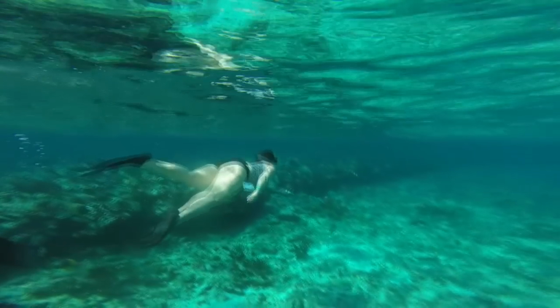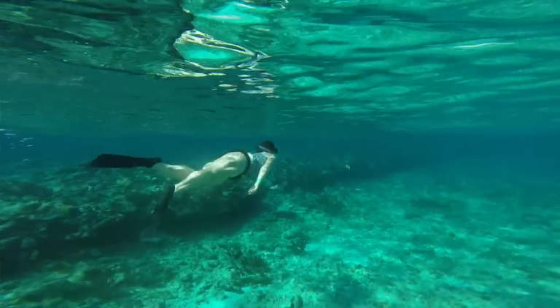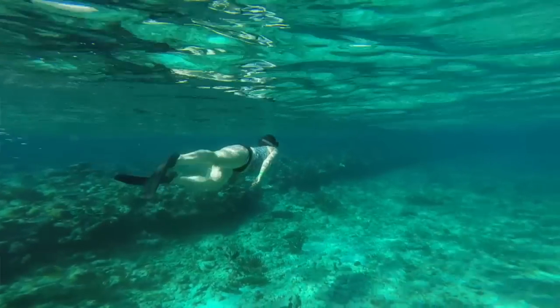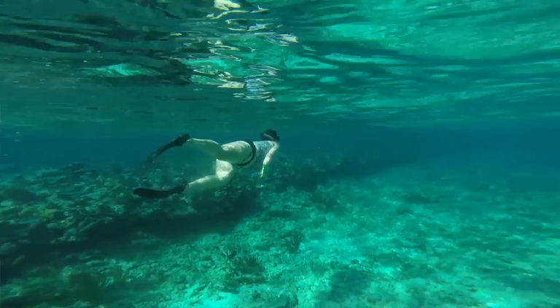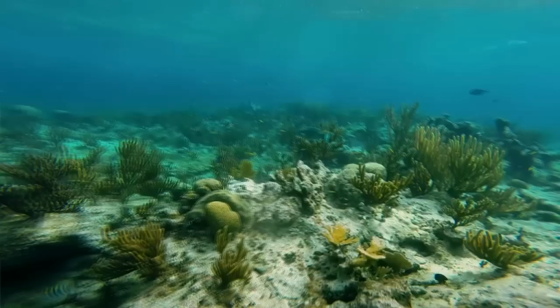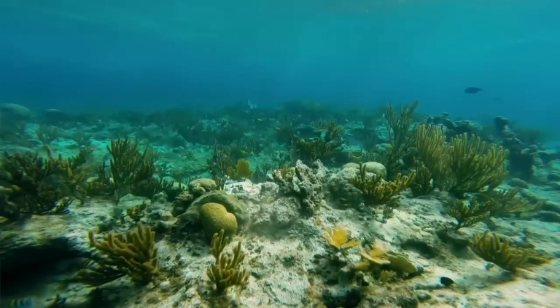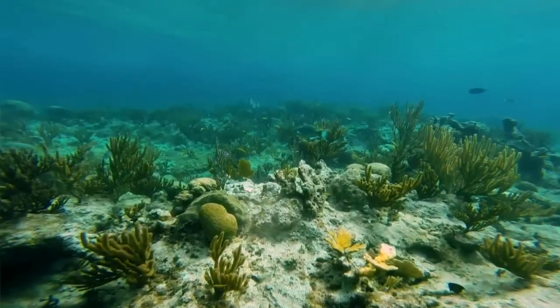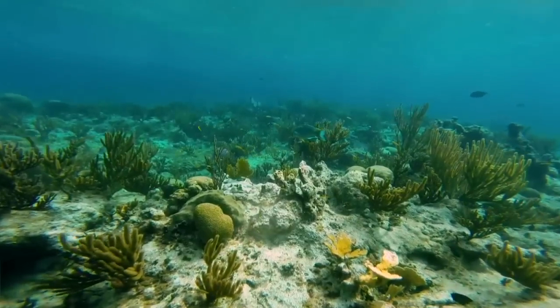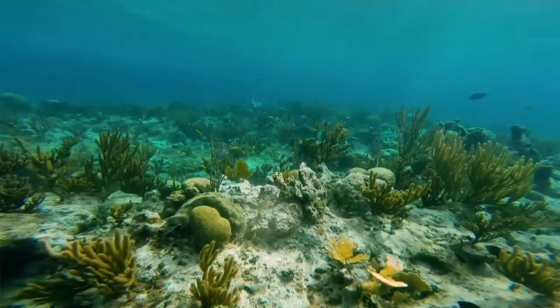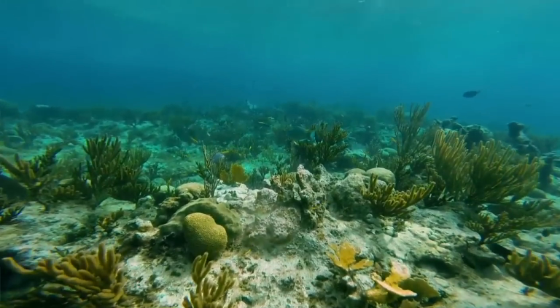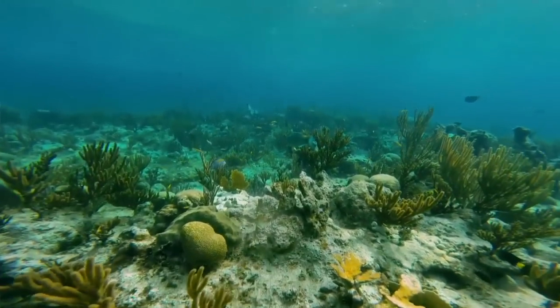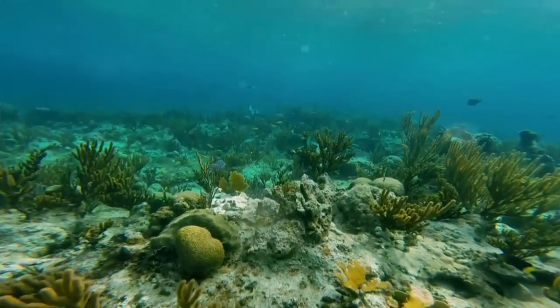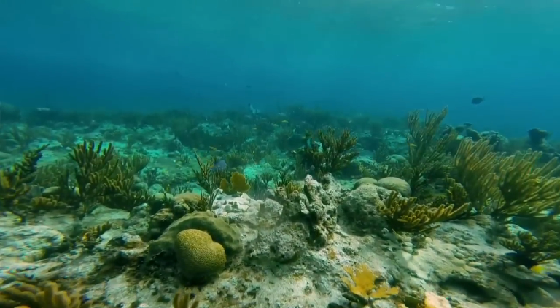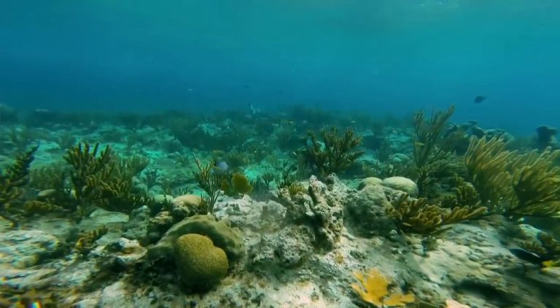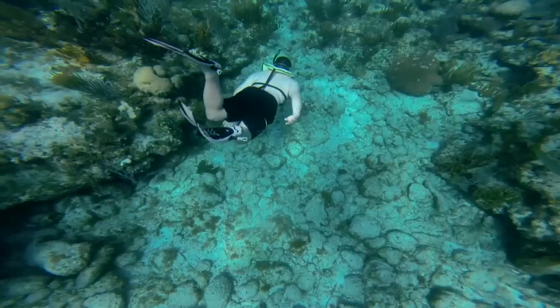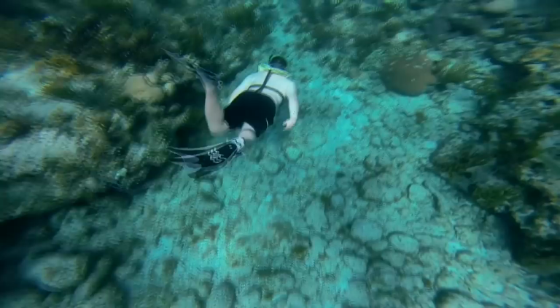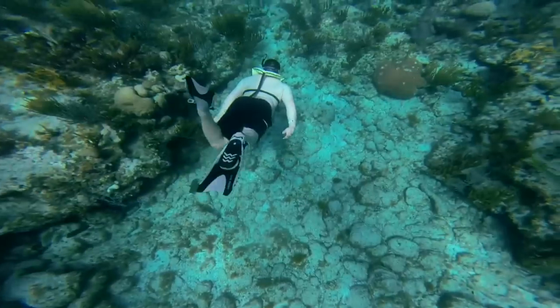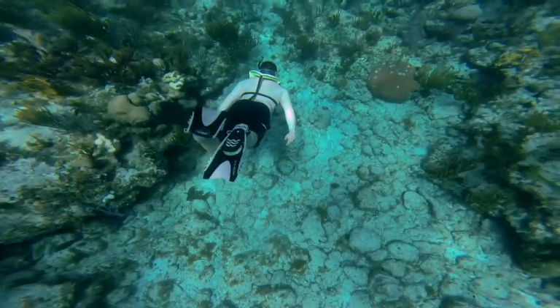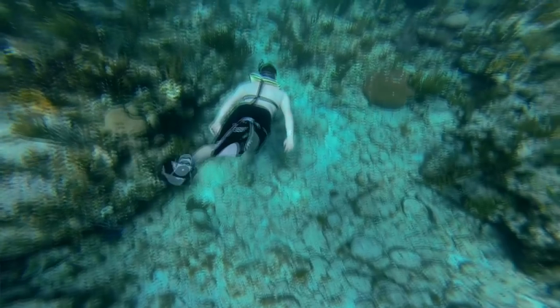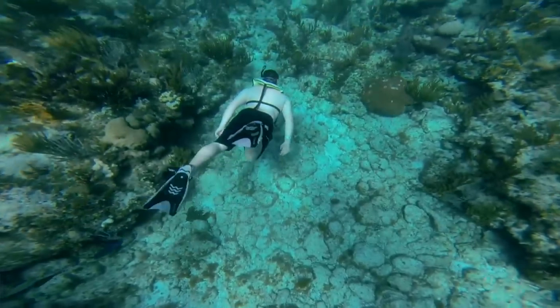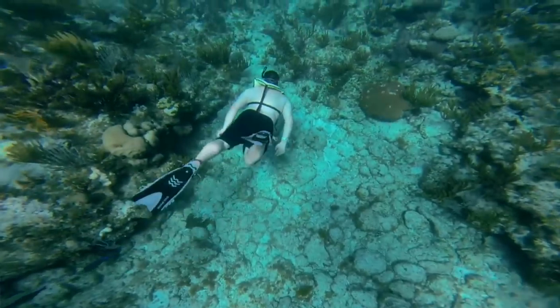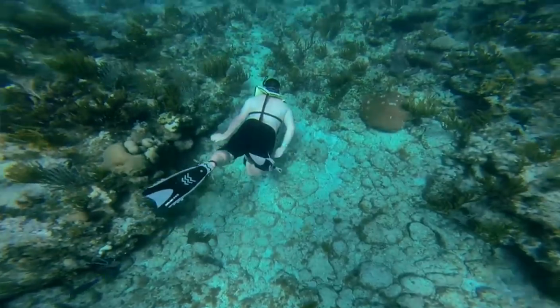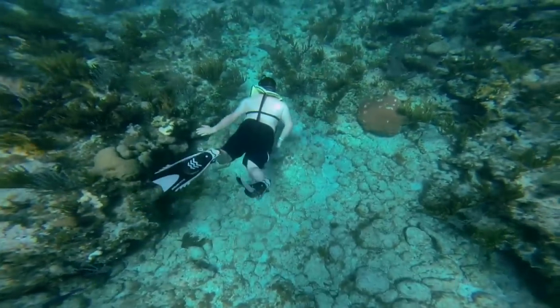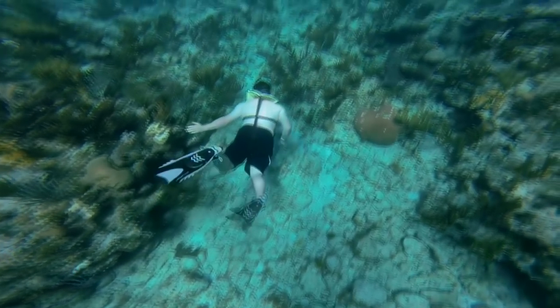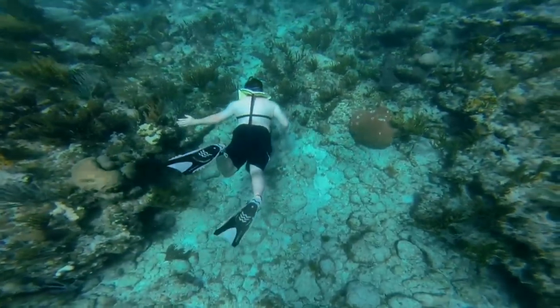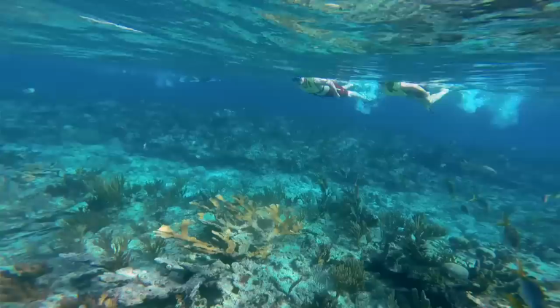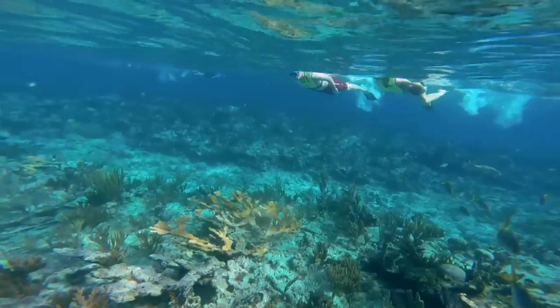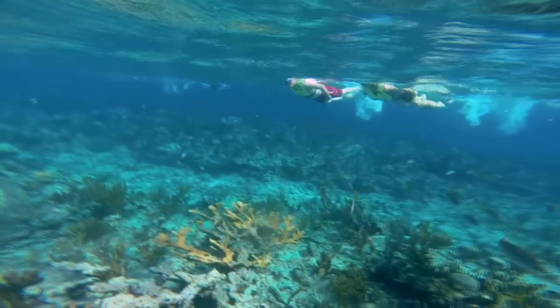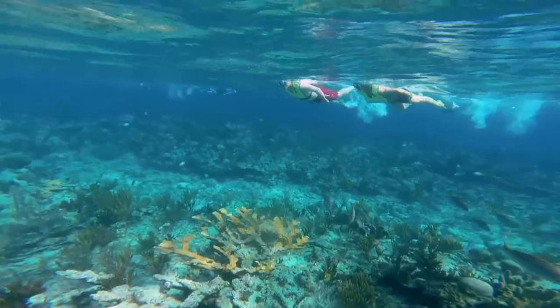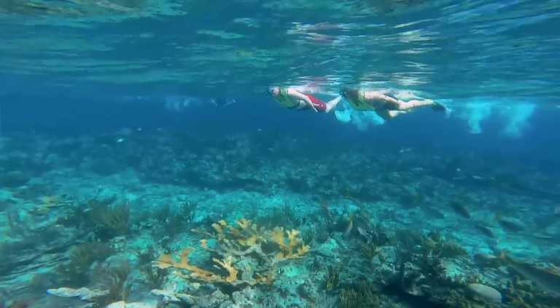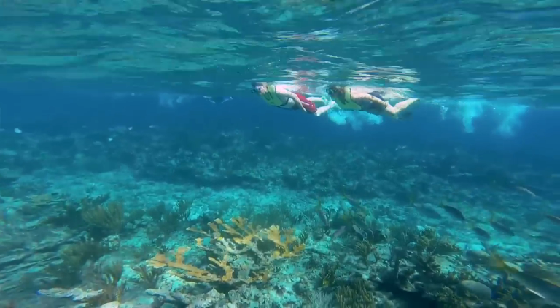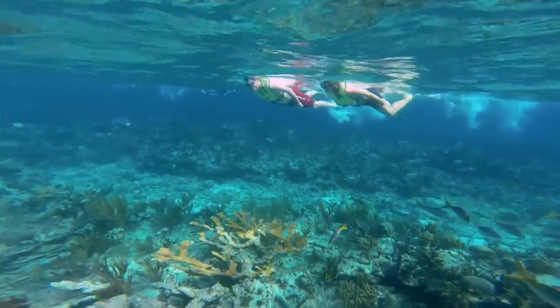The reef is very shallow — anywhere from 2 to 12 feet — so it's accessible to the novice and even the experienced ones. It's always accessible.